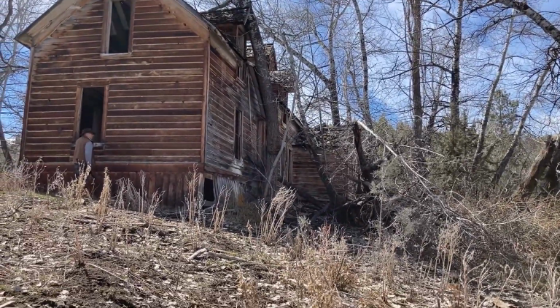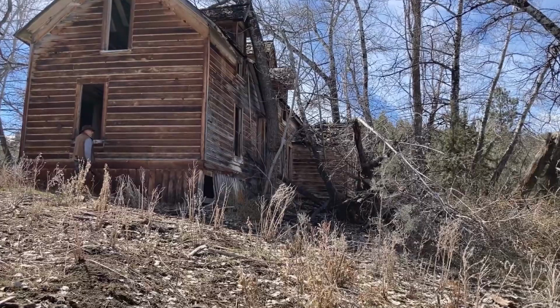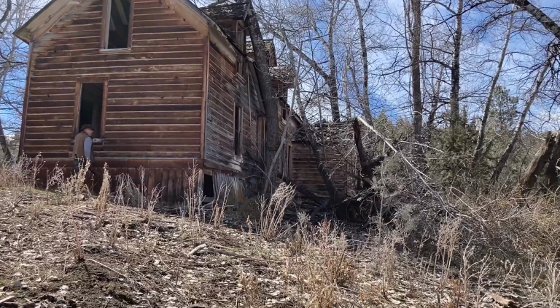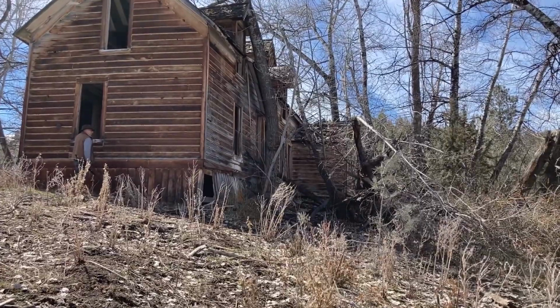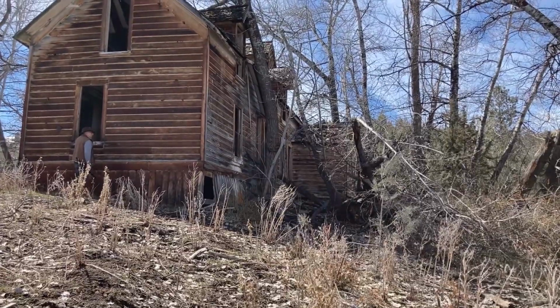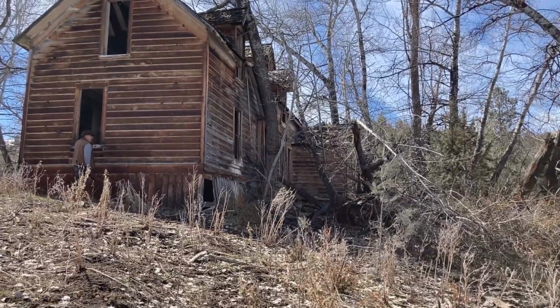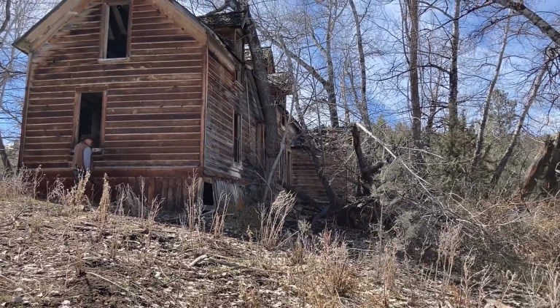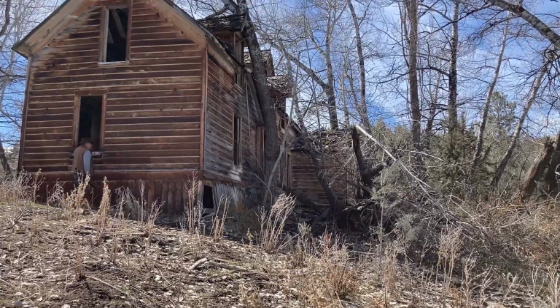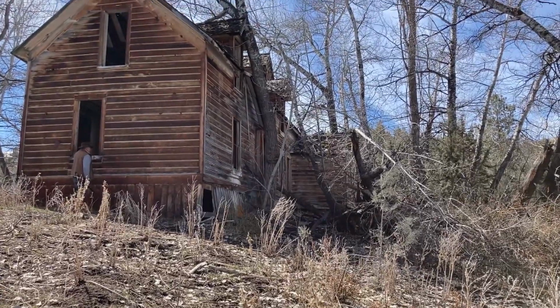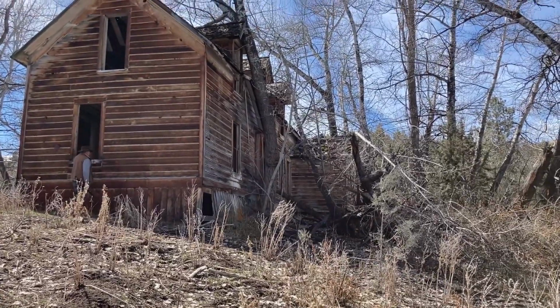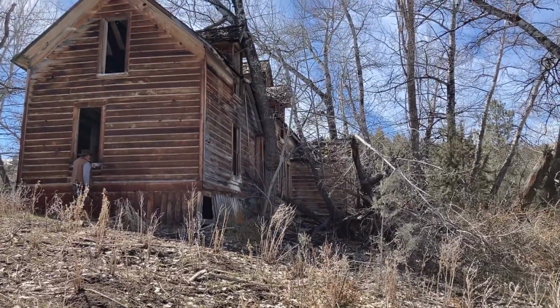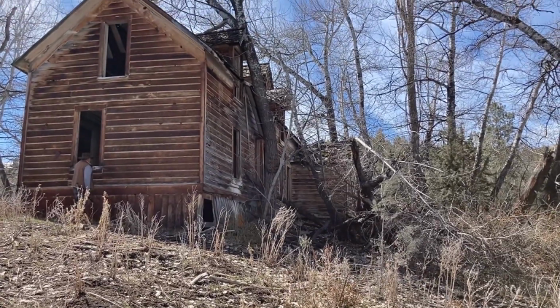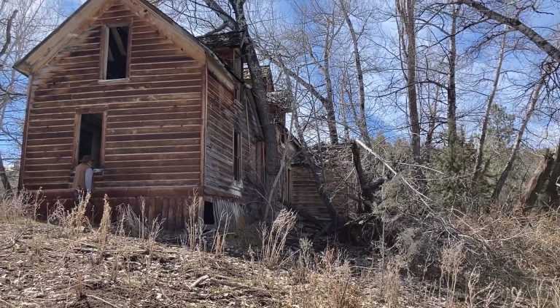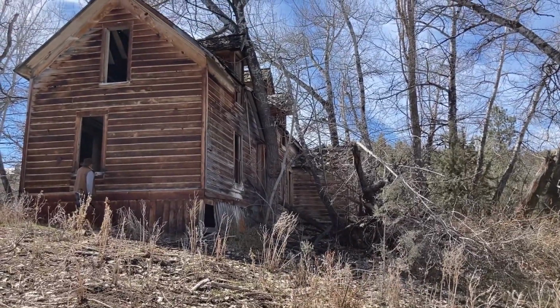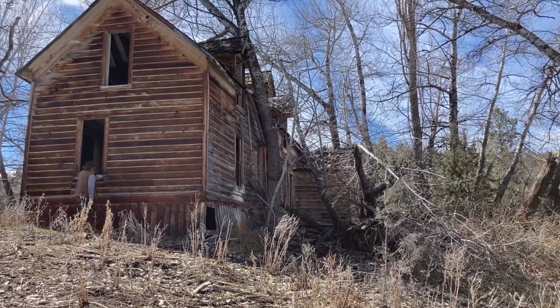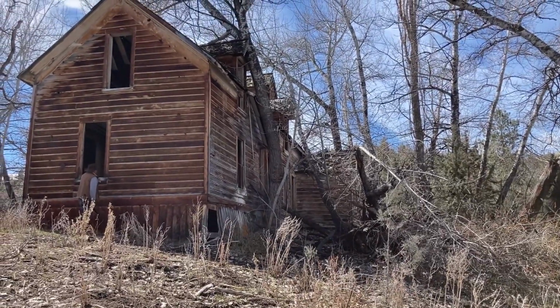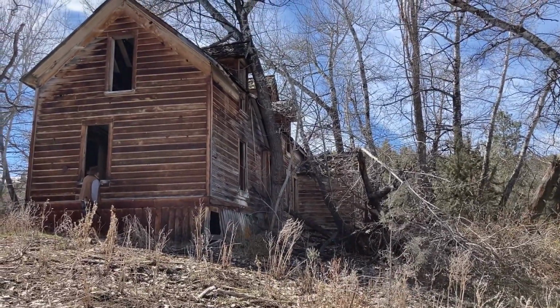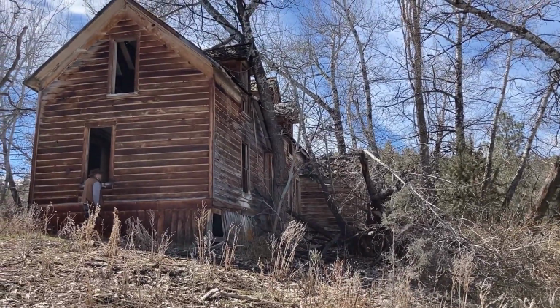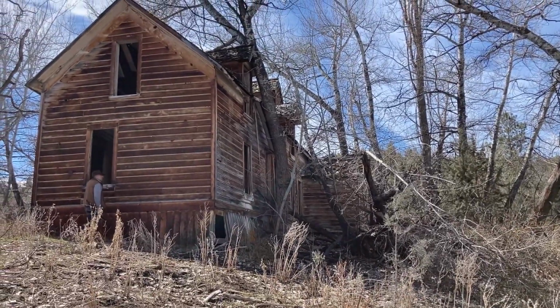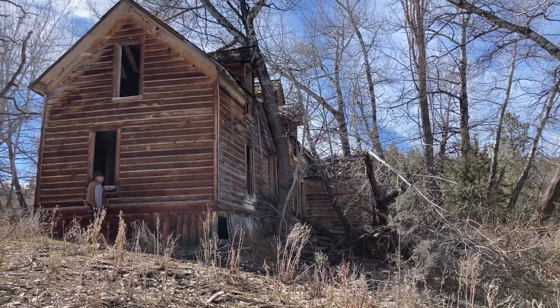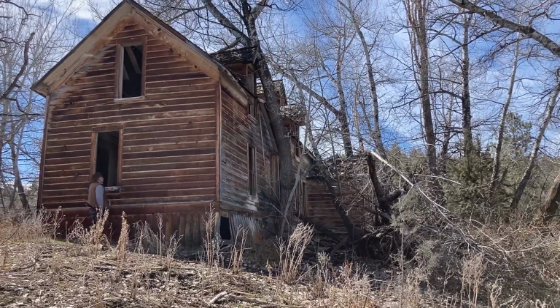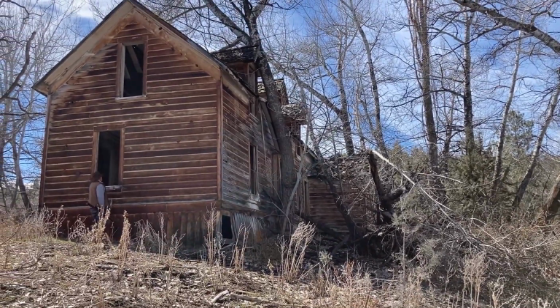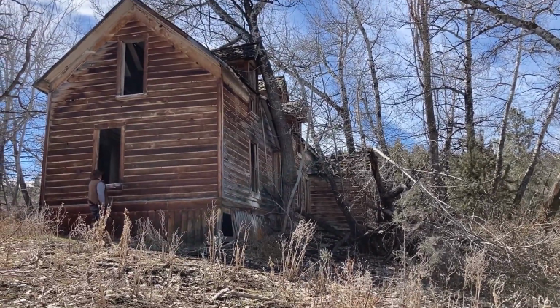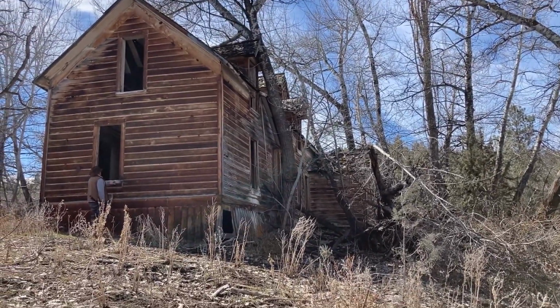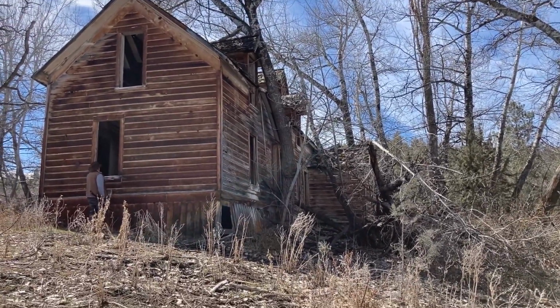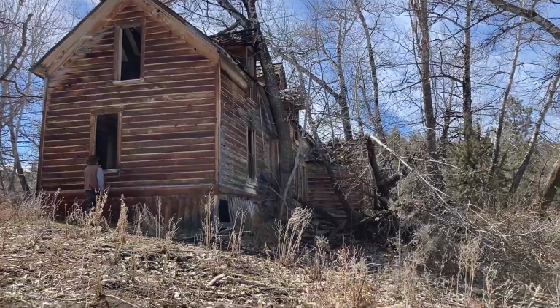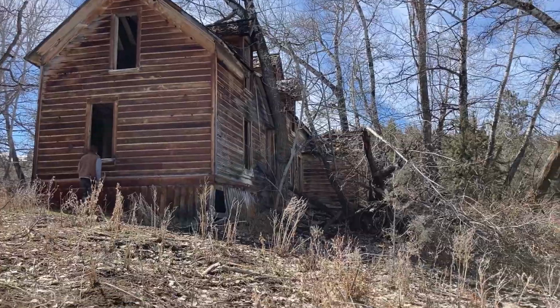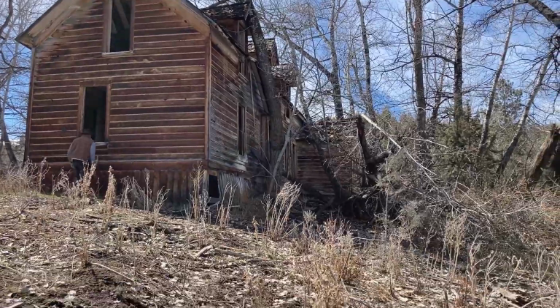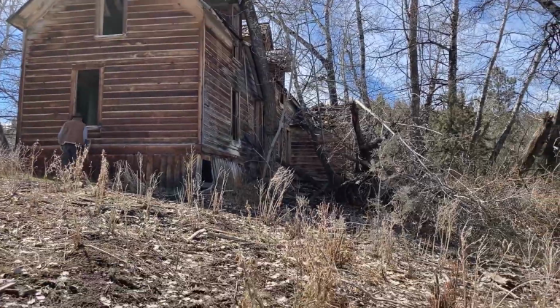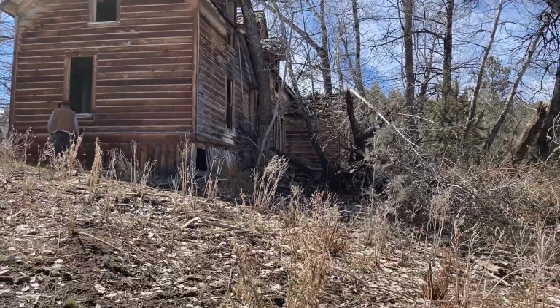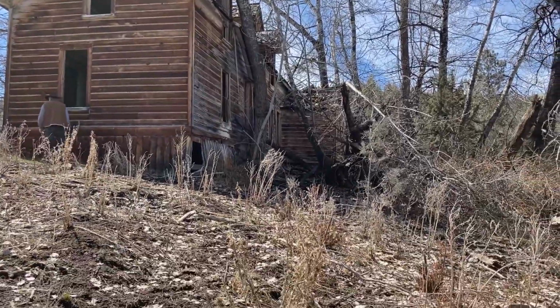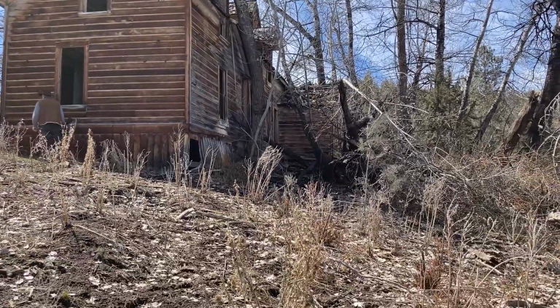That big ol' quaky's growing right through the roof. I don't think it's tipped over.